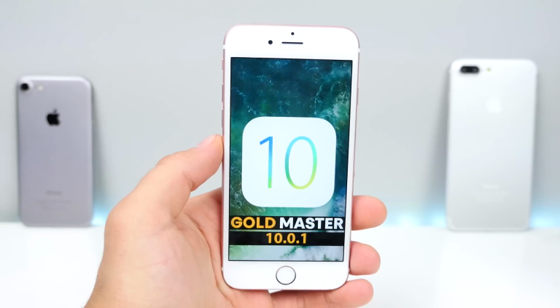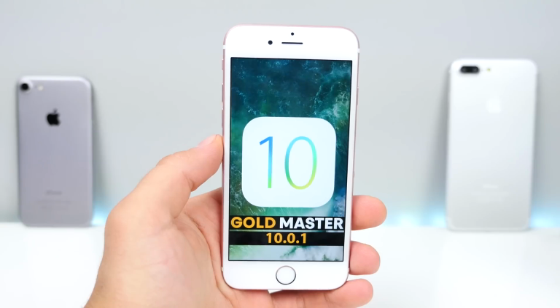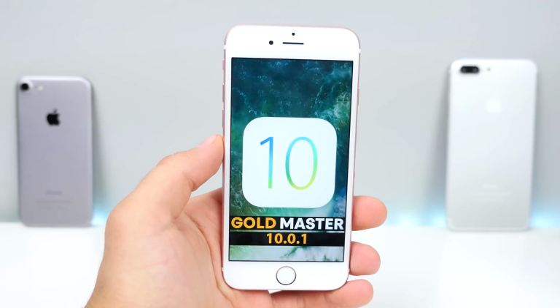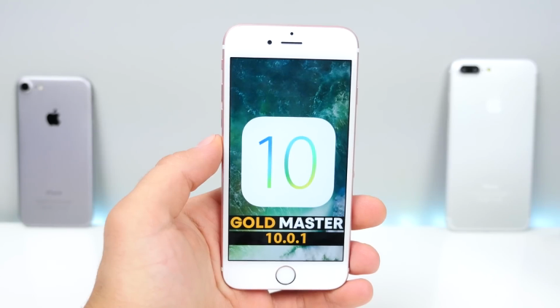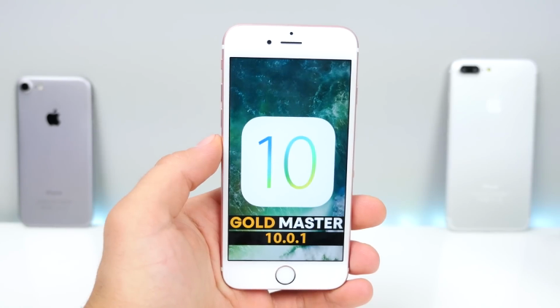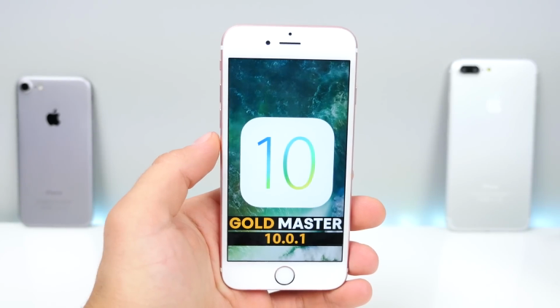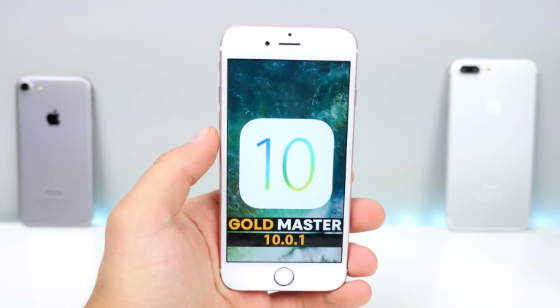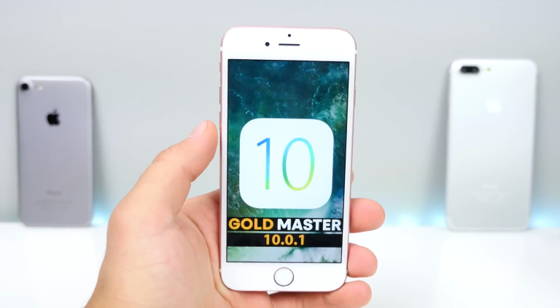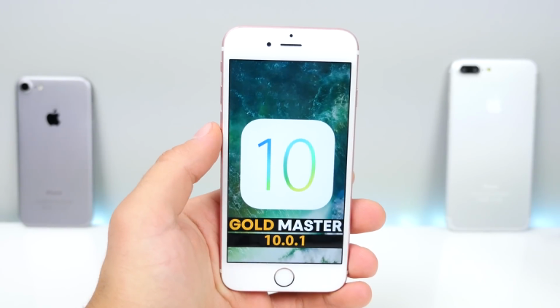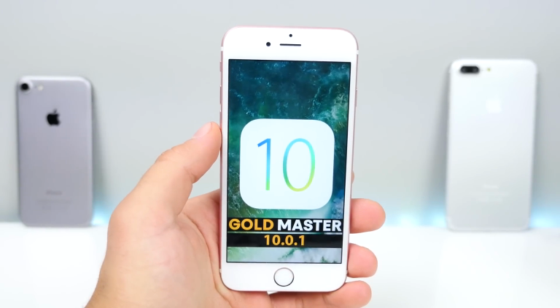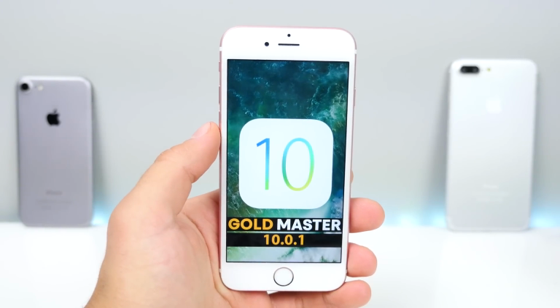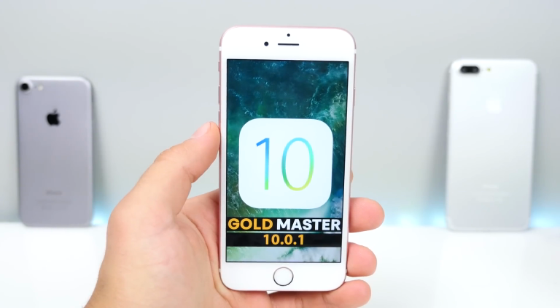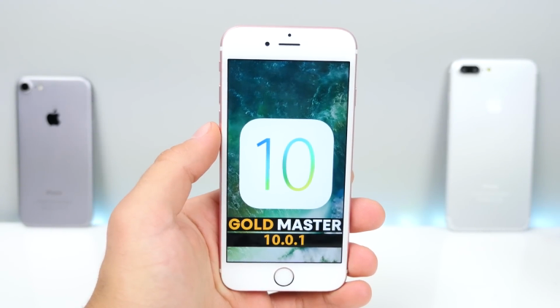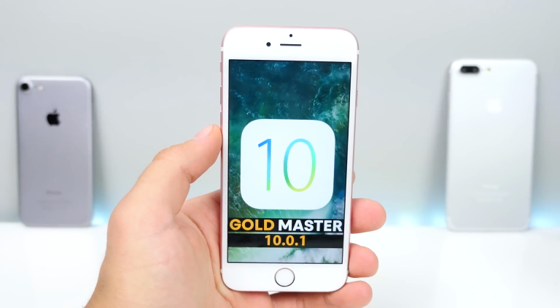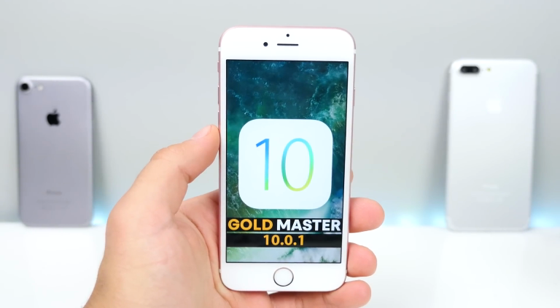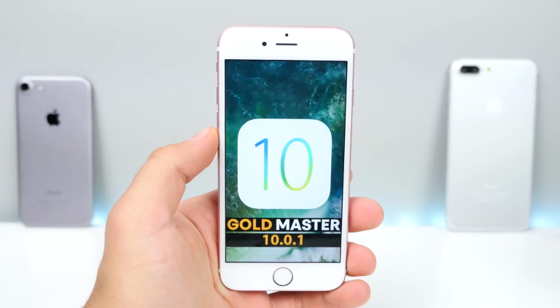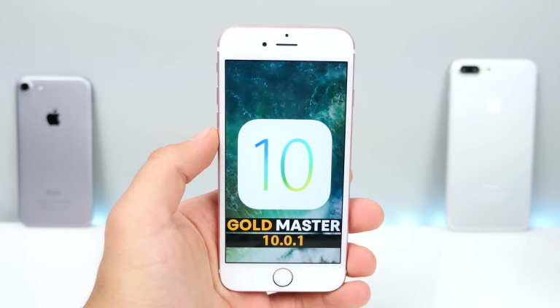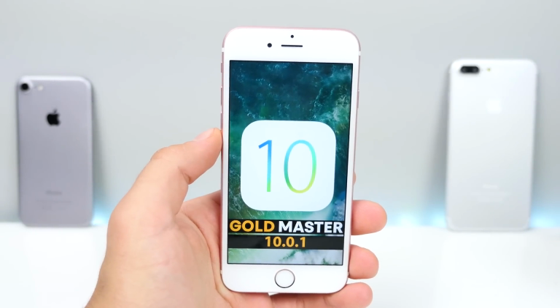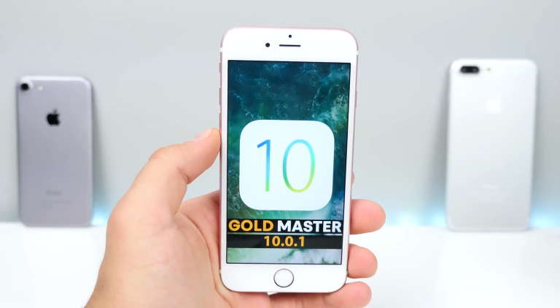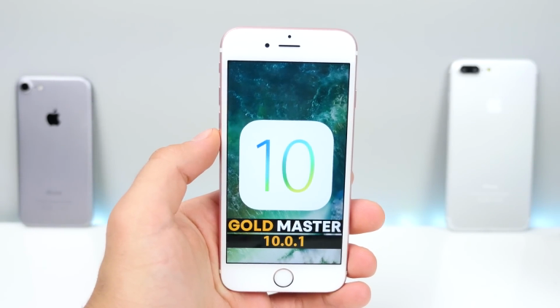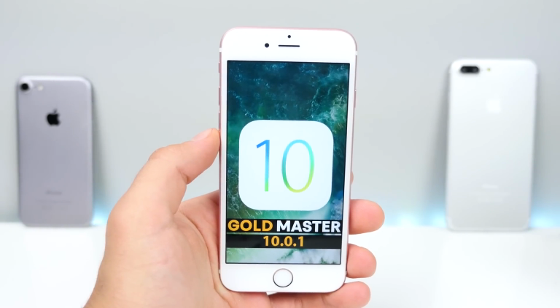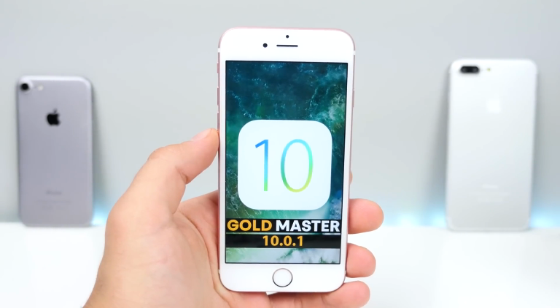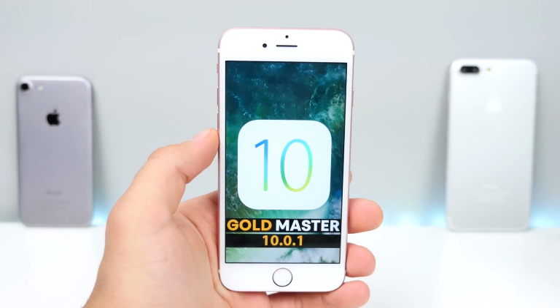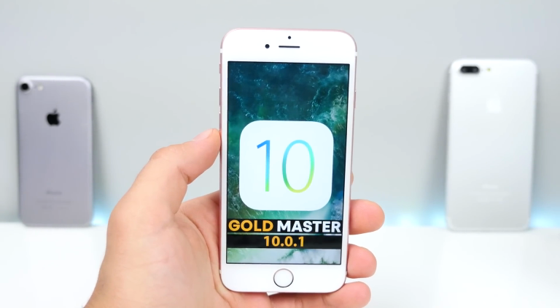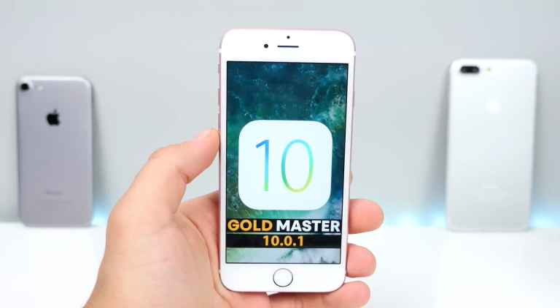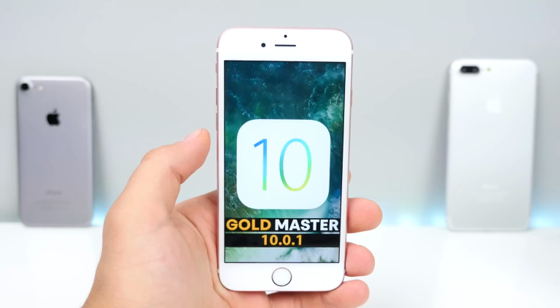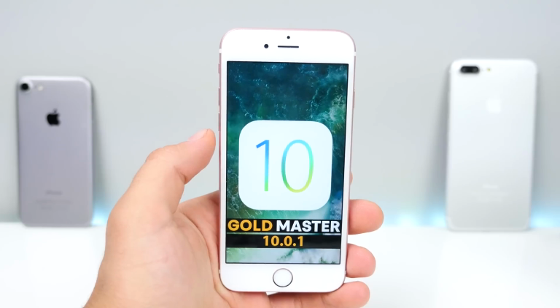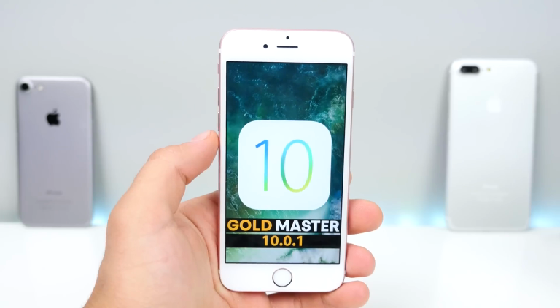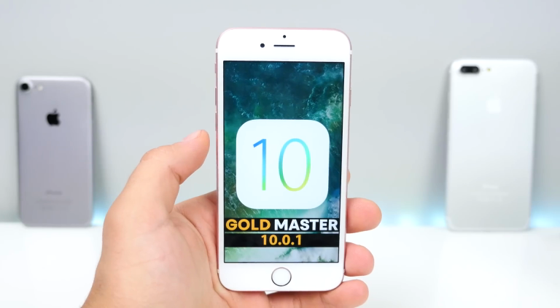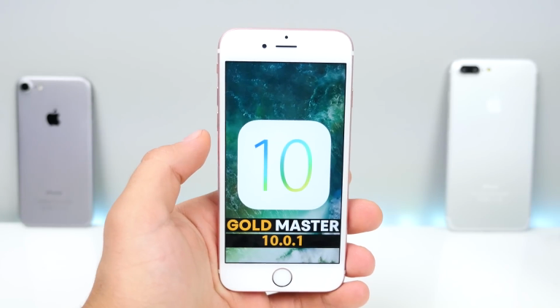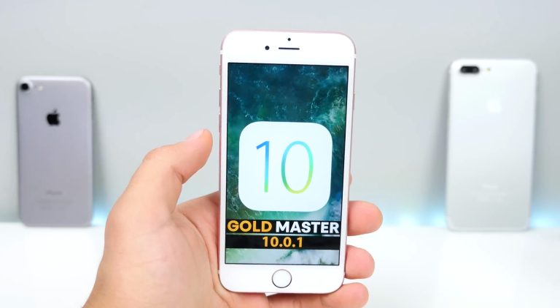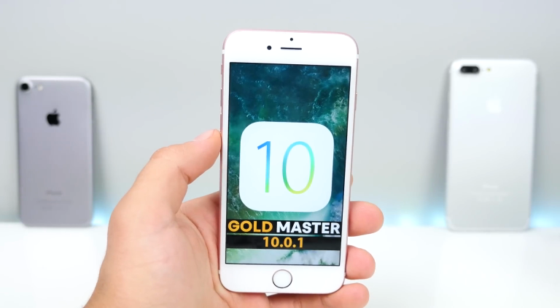Hey guys, EverythingApplePro here, and today Apple had a huge day — iPhone 7, 7 Plus, new Watch Series 2, and iOS 10.